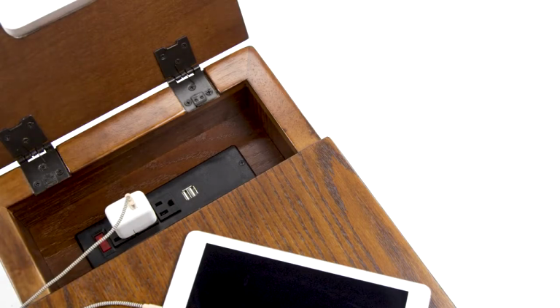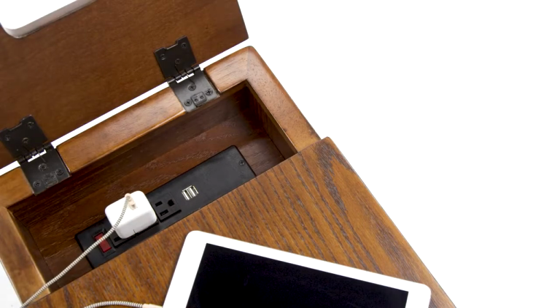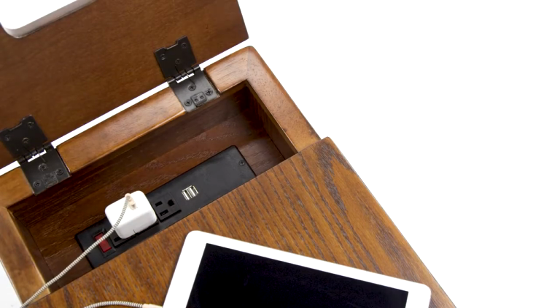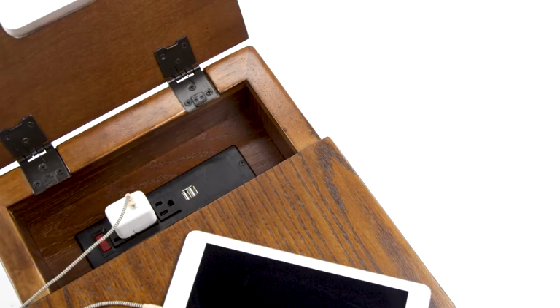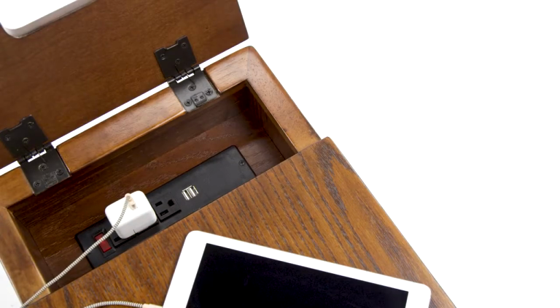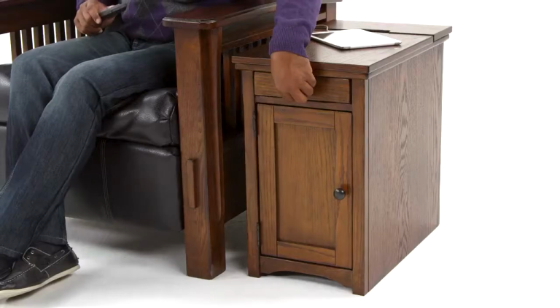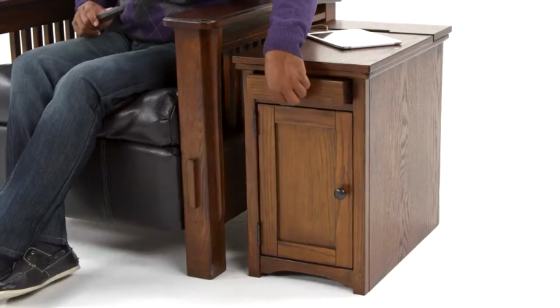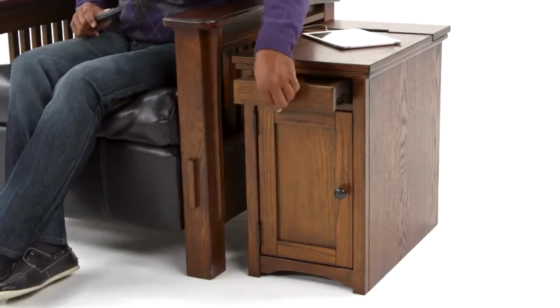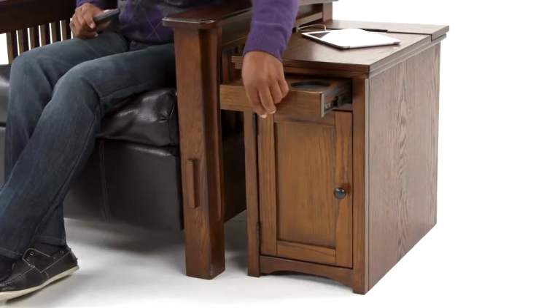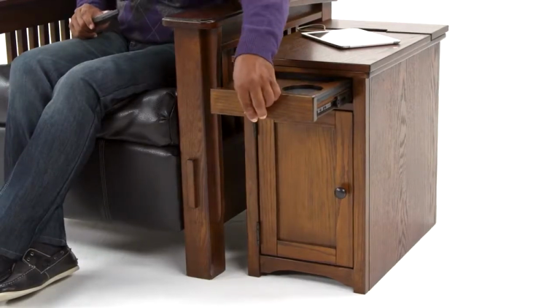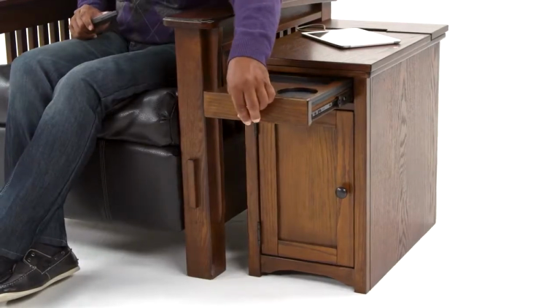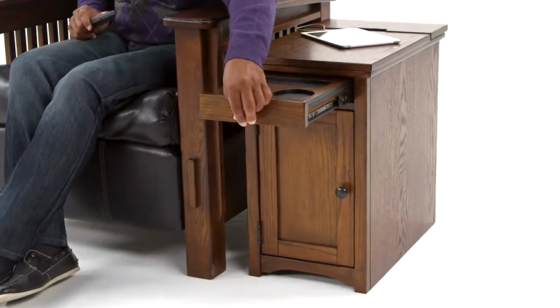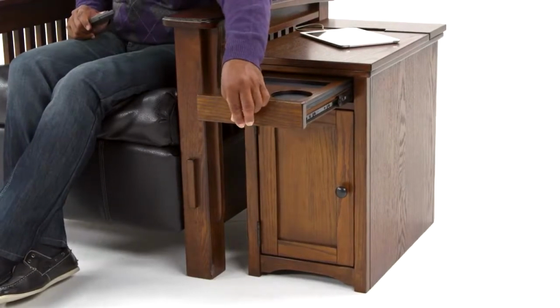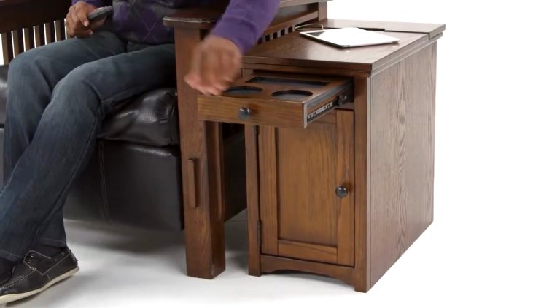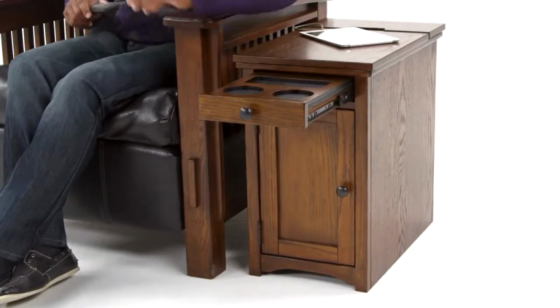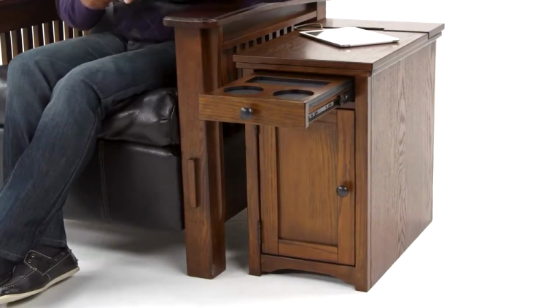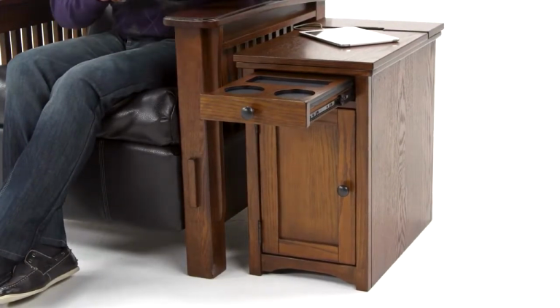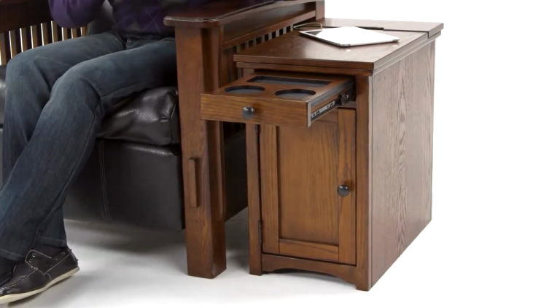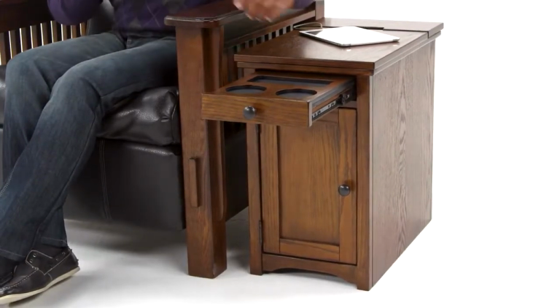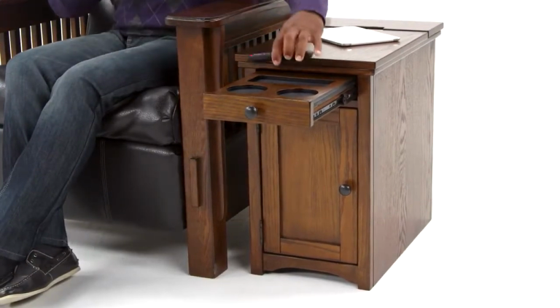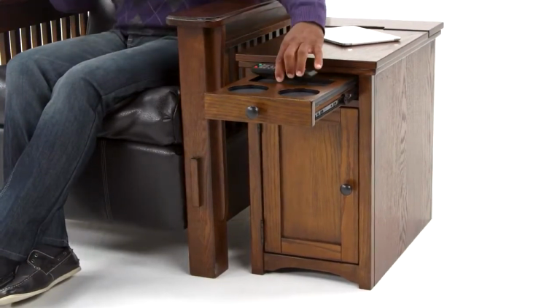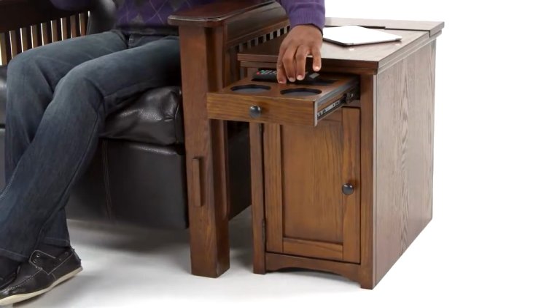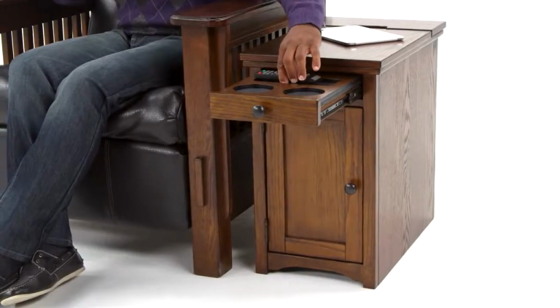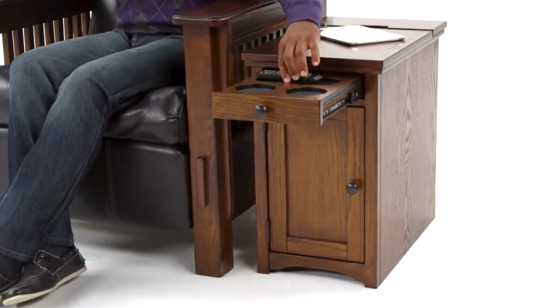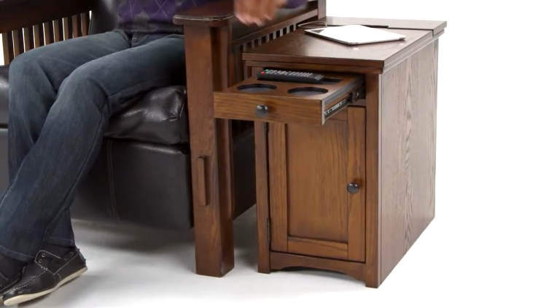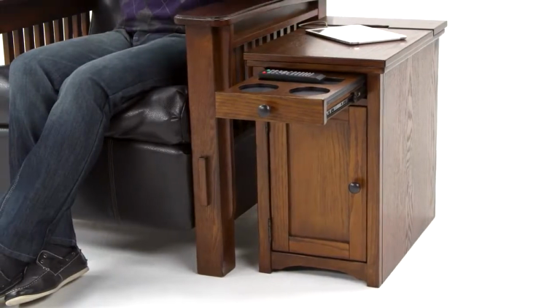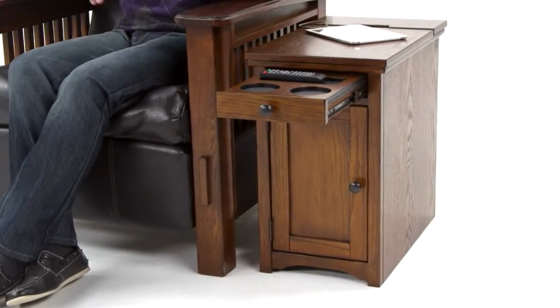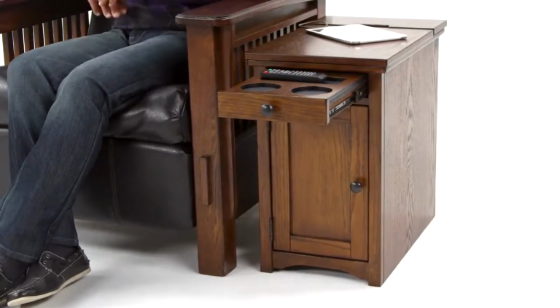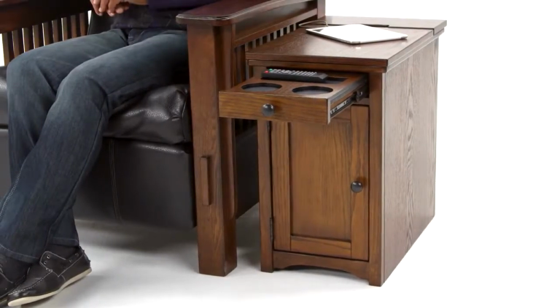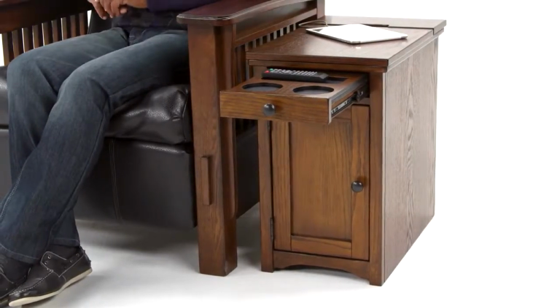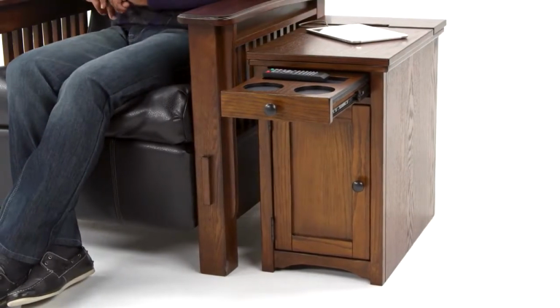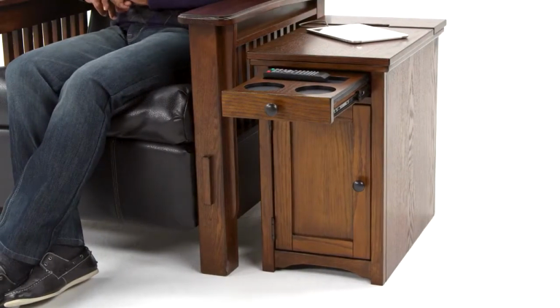And there's plenty of storage for all your electronic devices. So sit back and relax — you'll never have to get up.